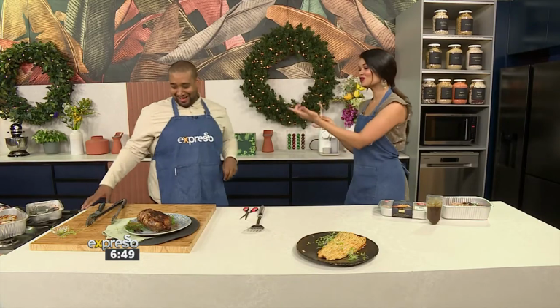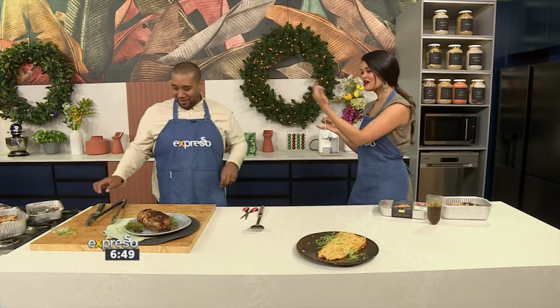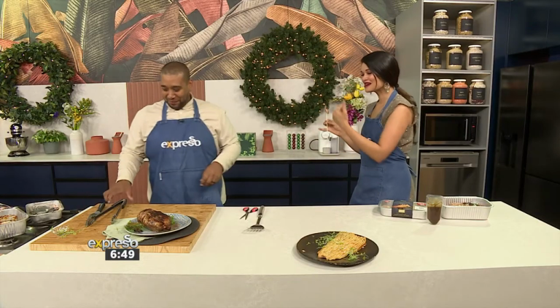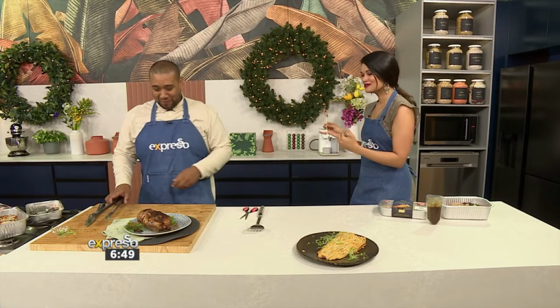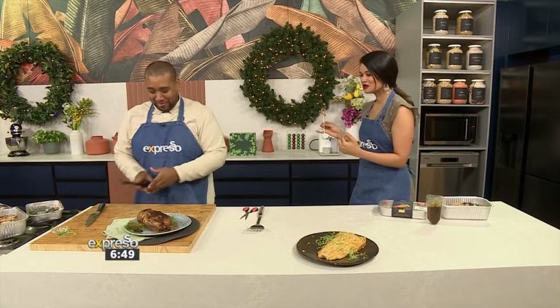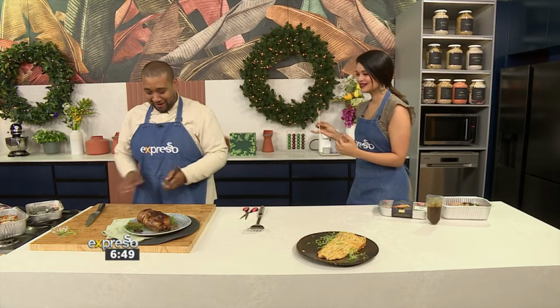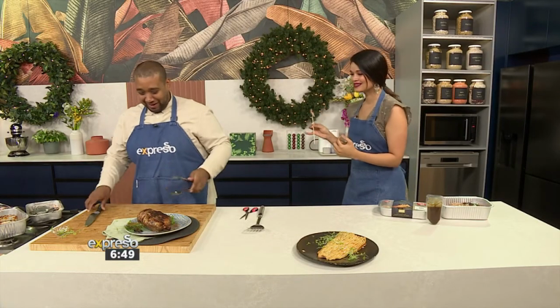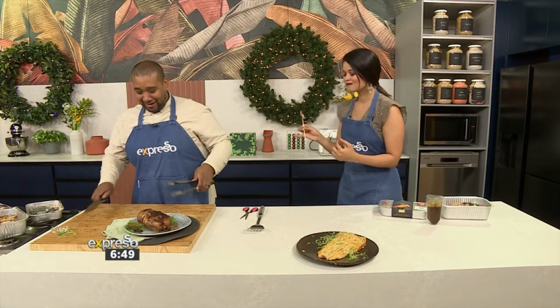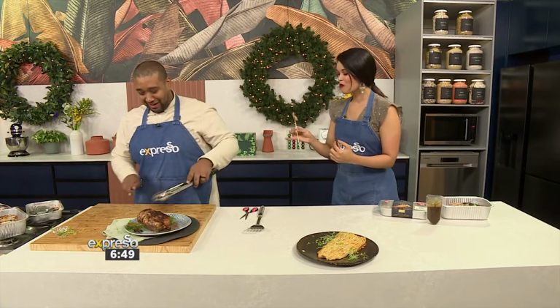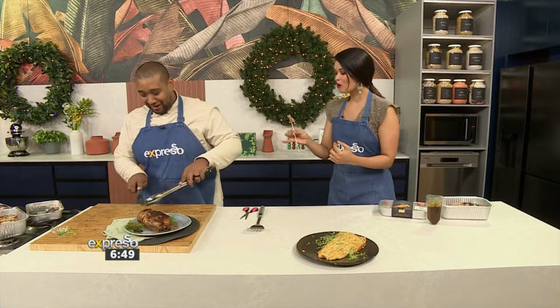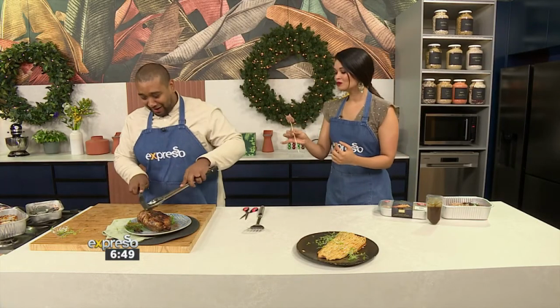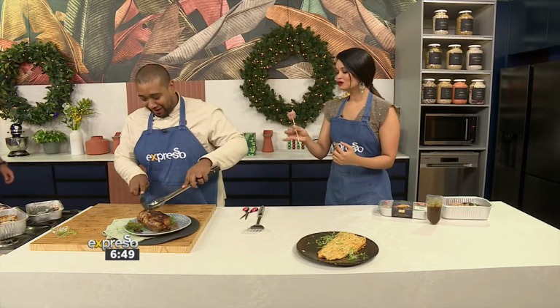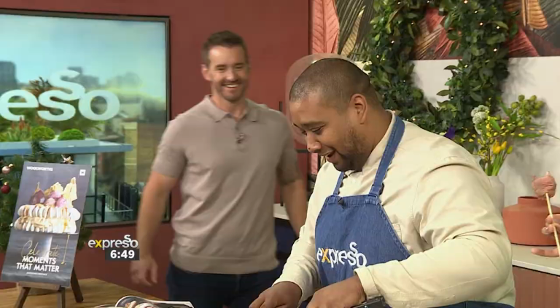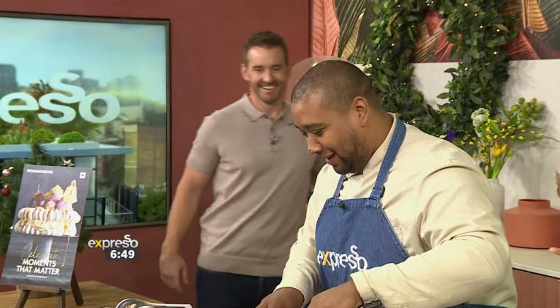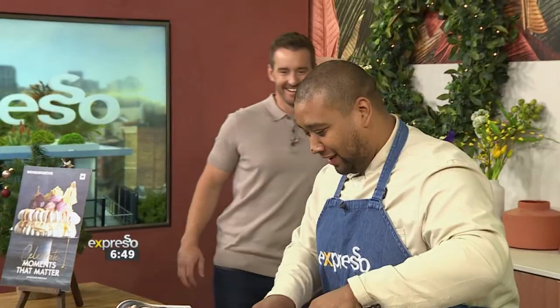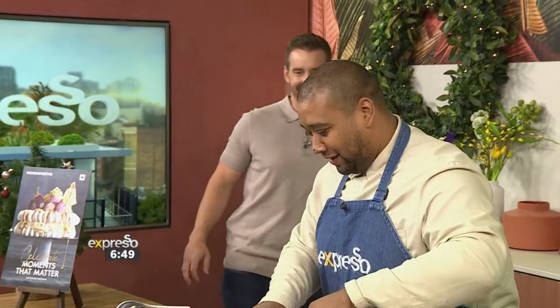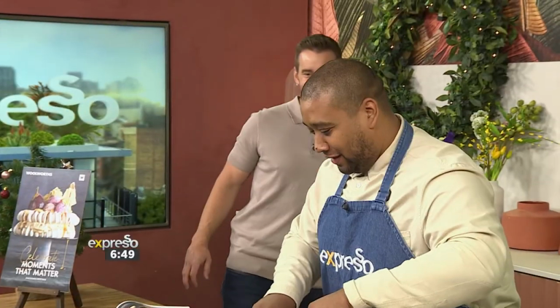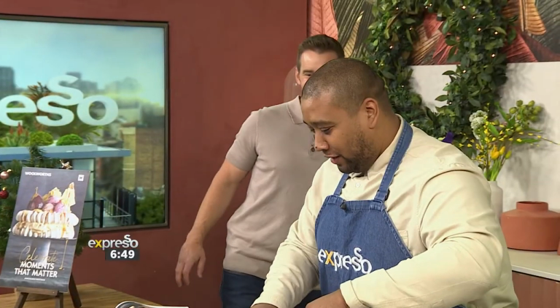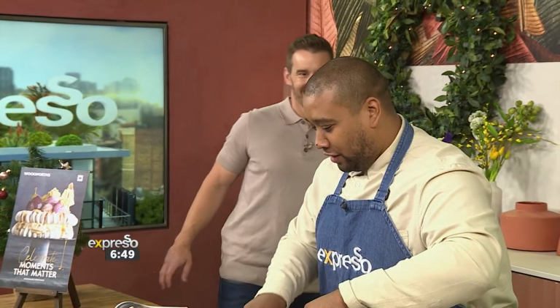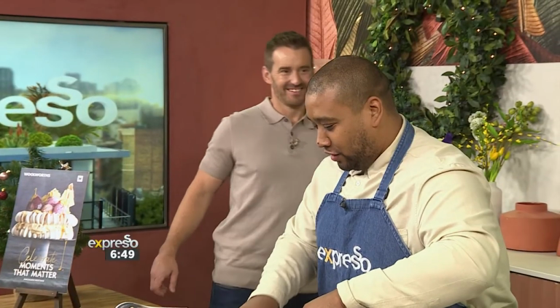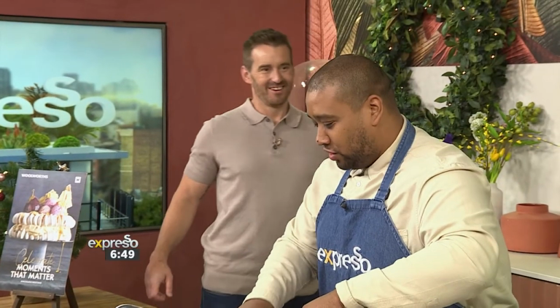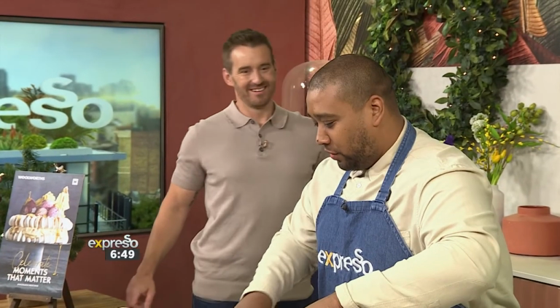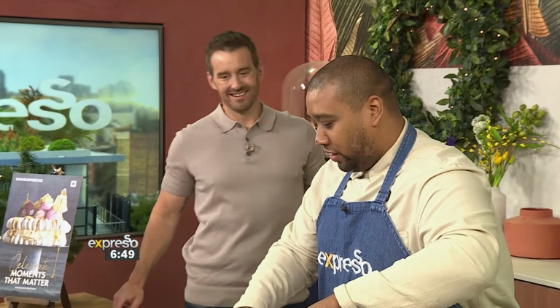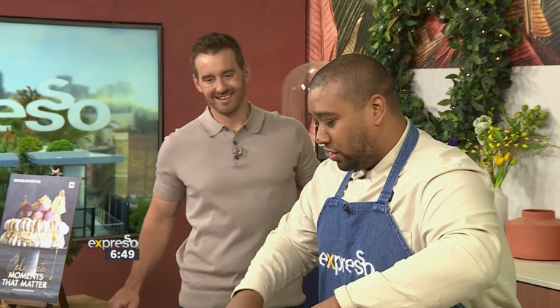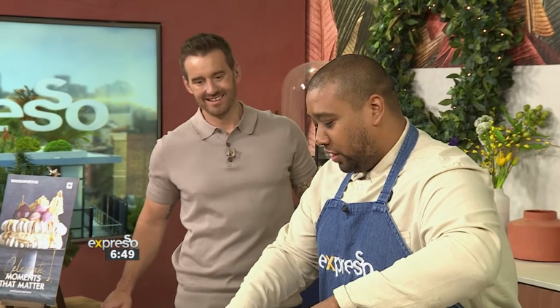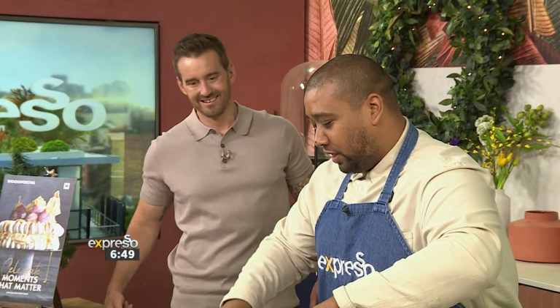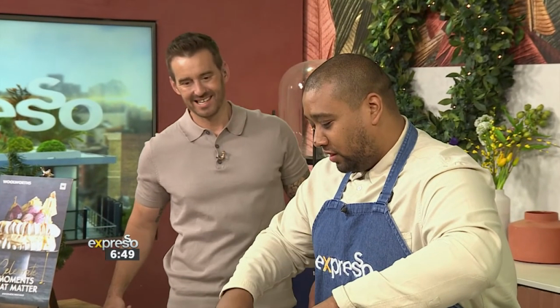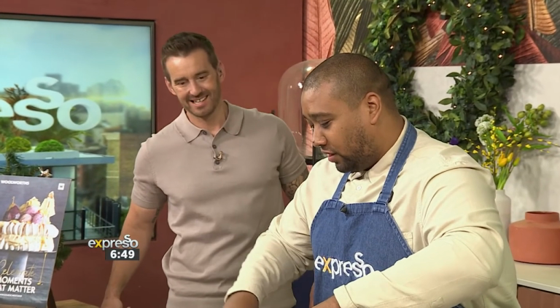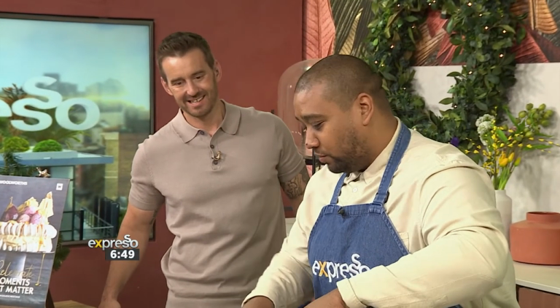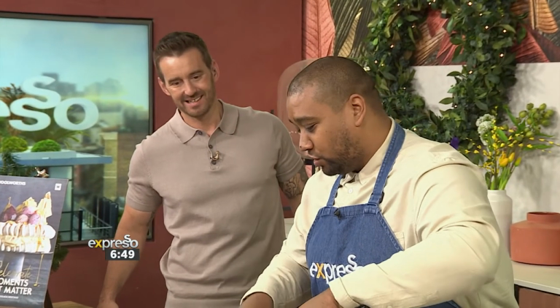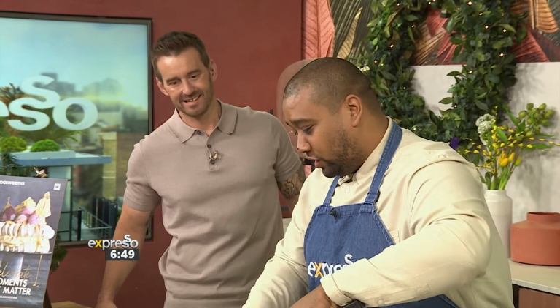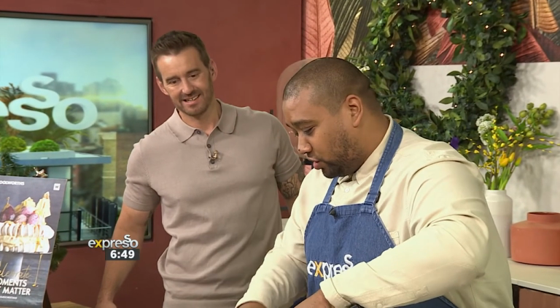Graham, come and join us! Oh my goodness — Zoe made a duck from scratch!